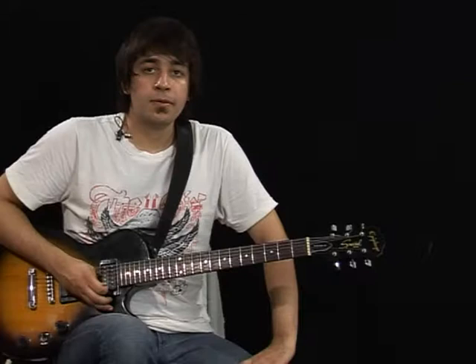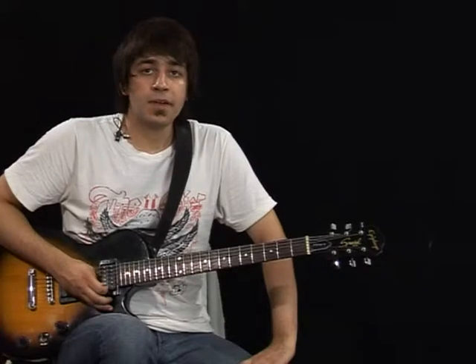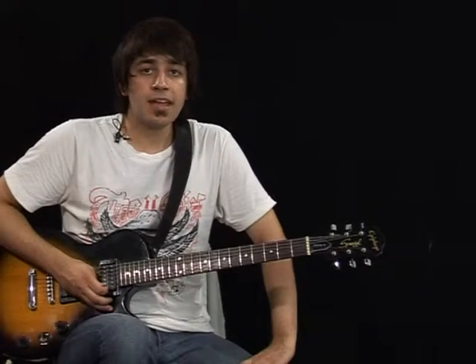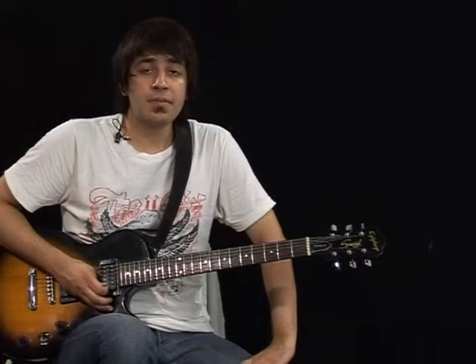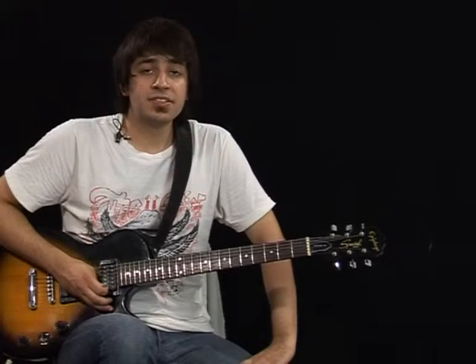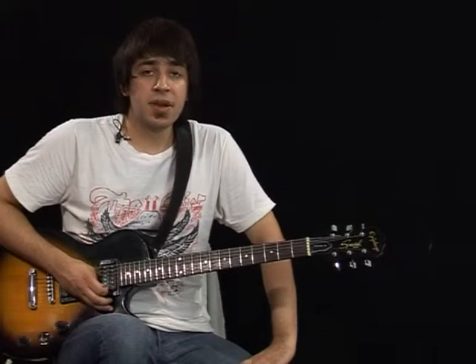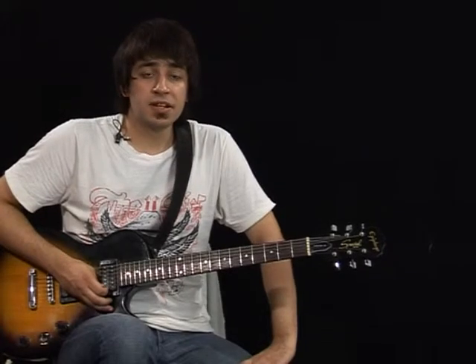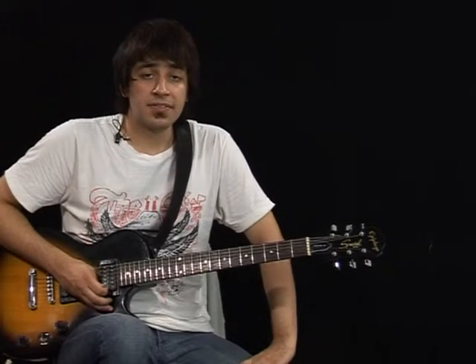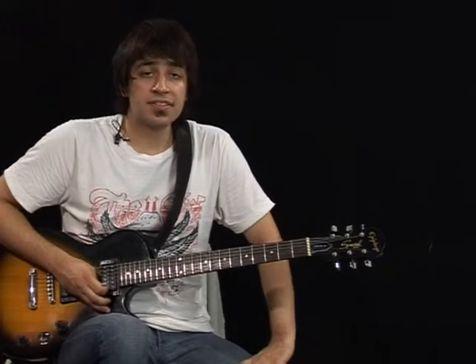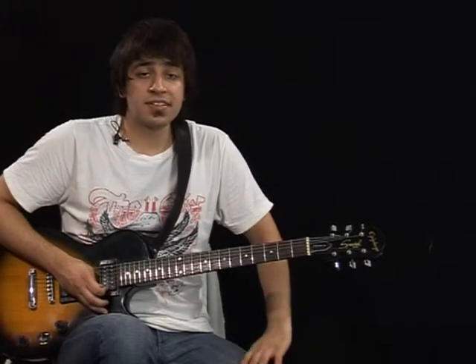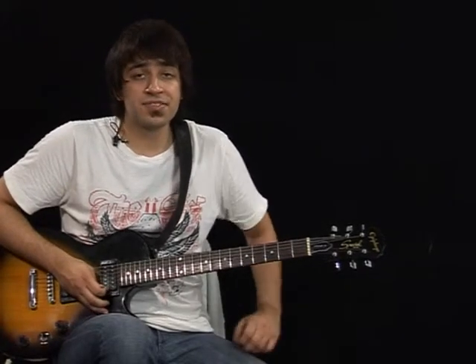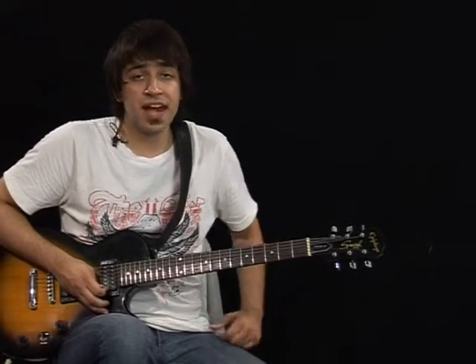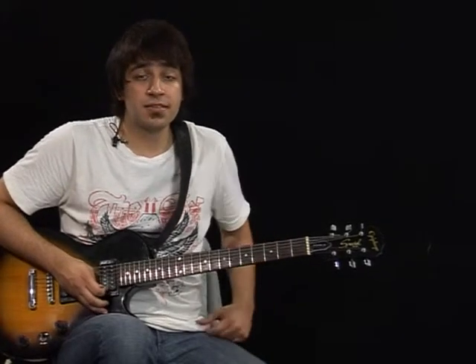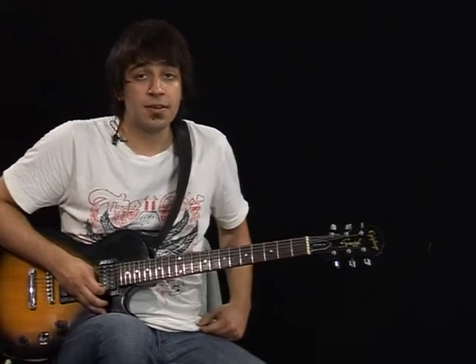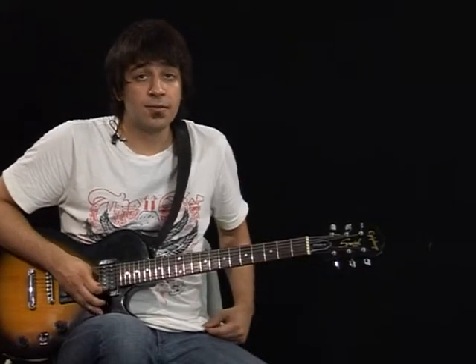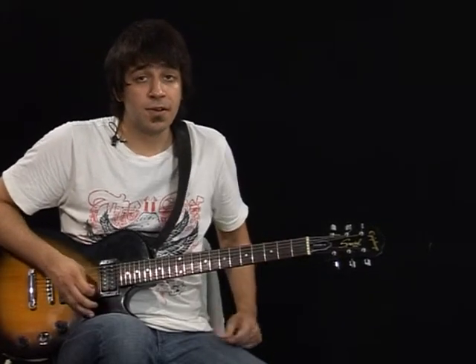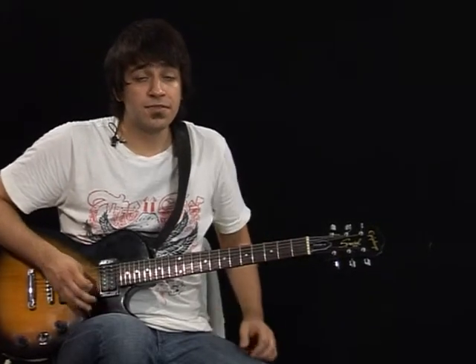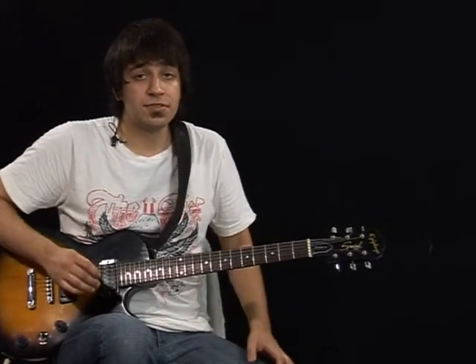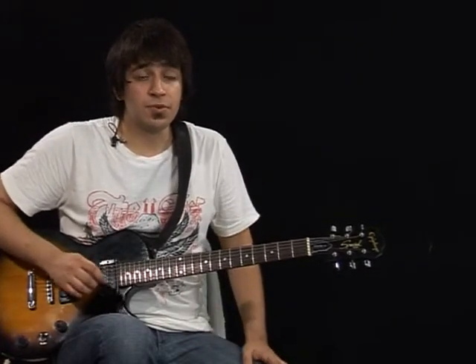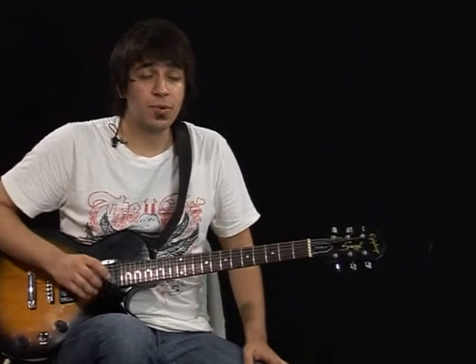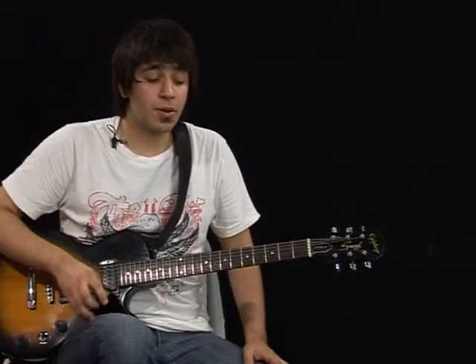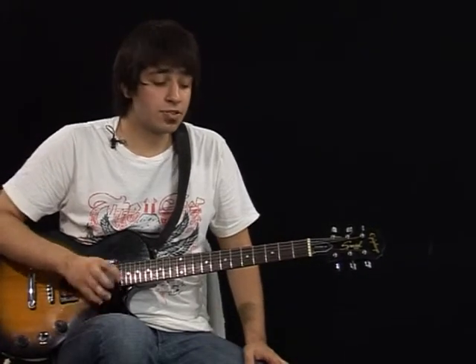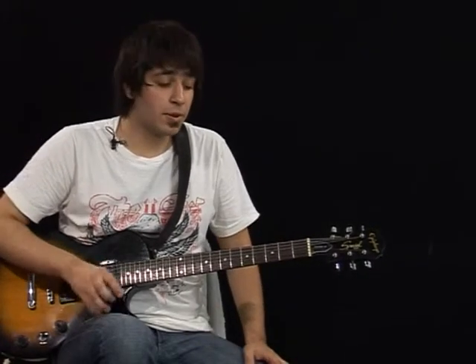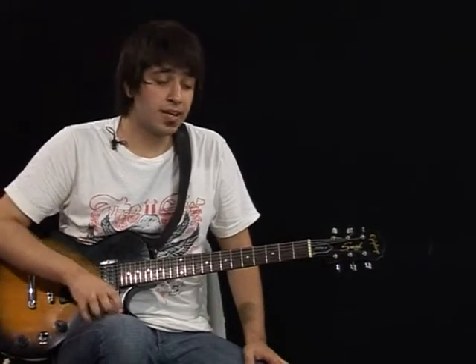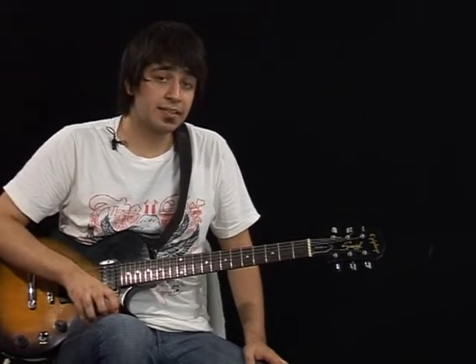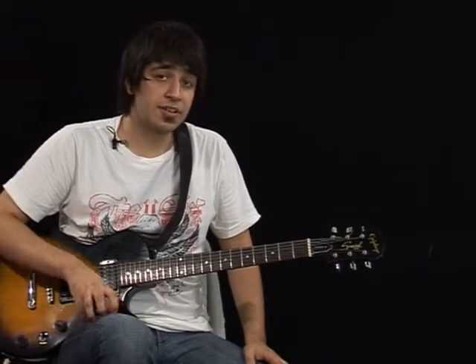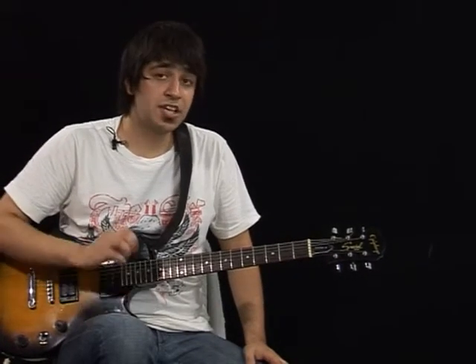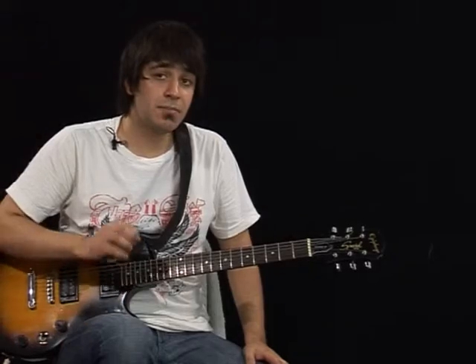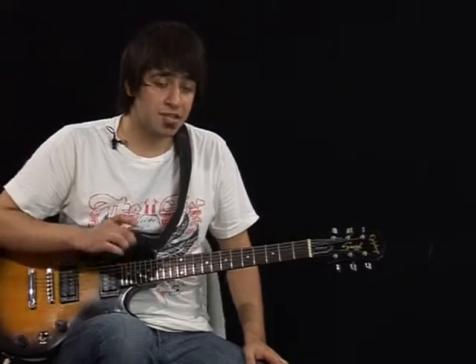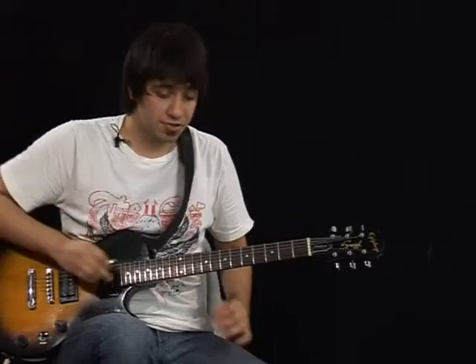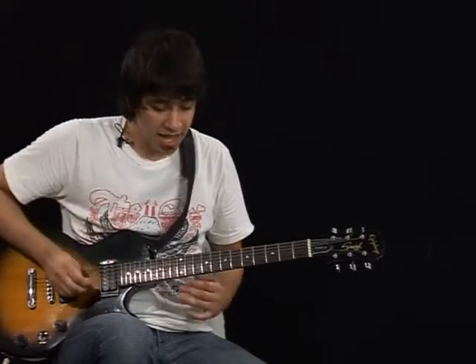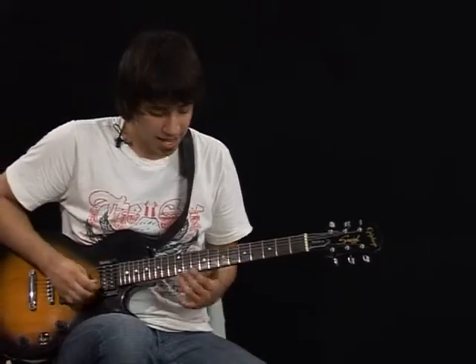Hey, I'm Matias Renzo and this is exercise 52. We're going to be looking at a G major slide.